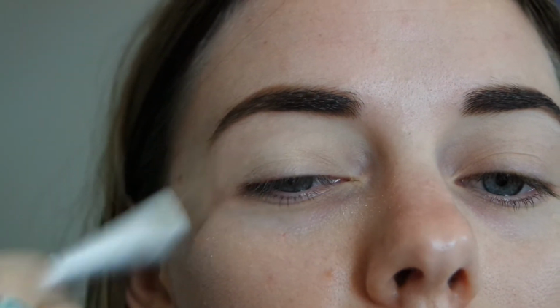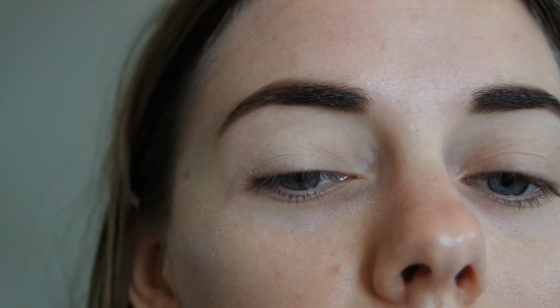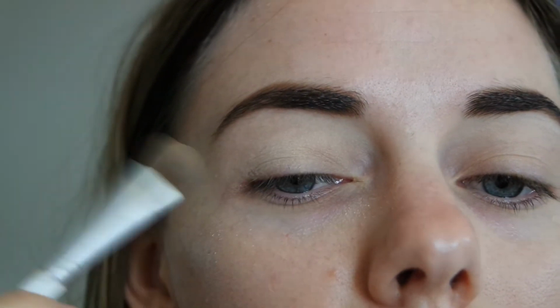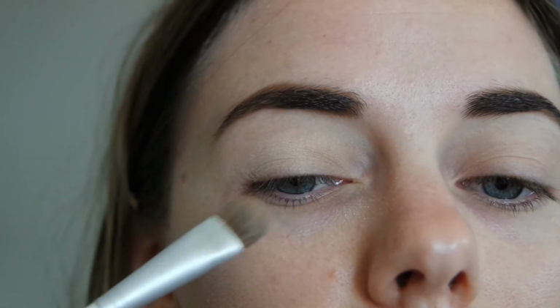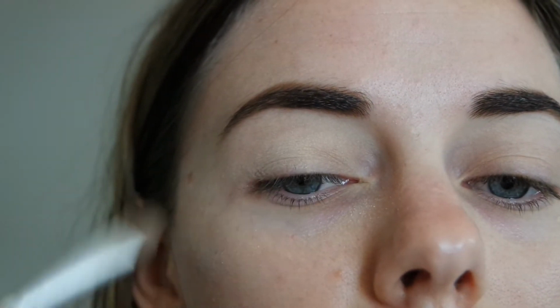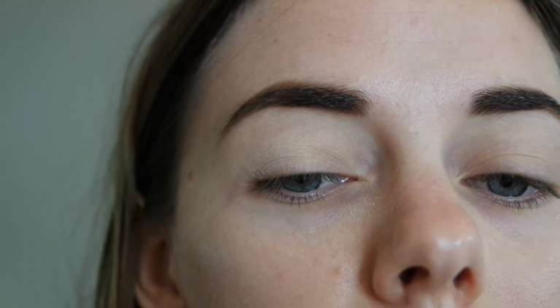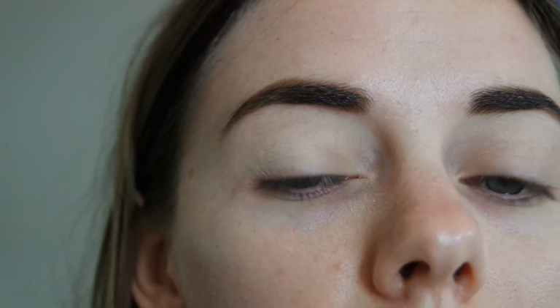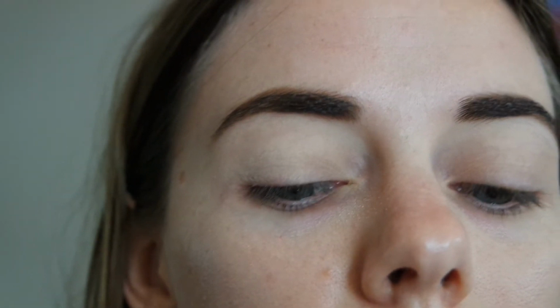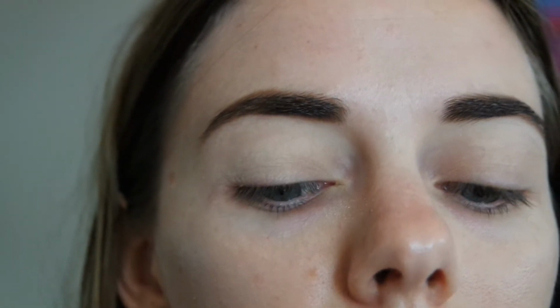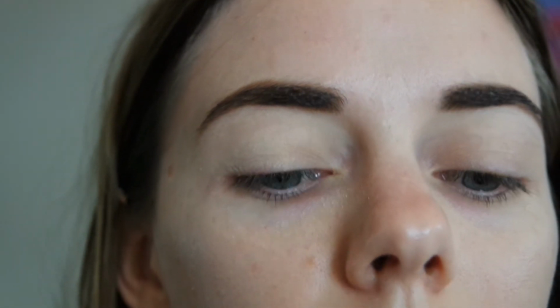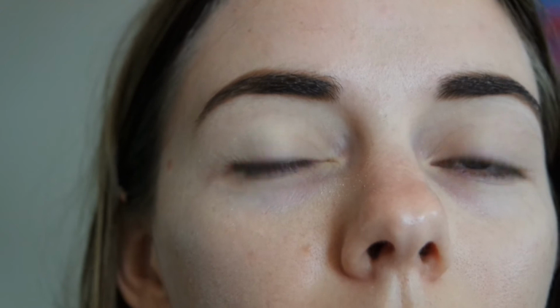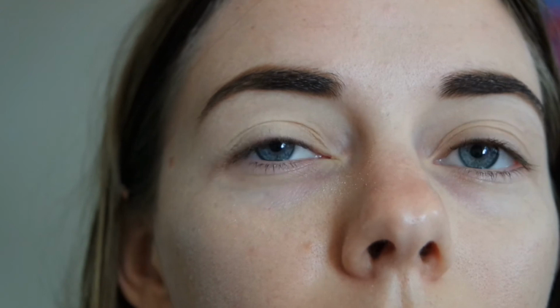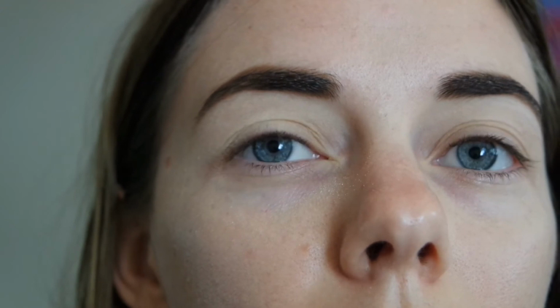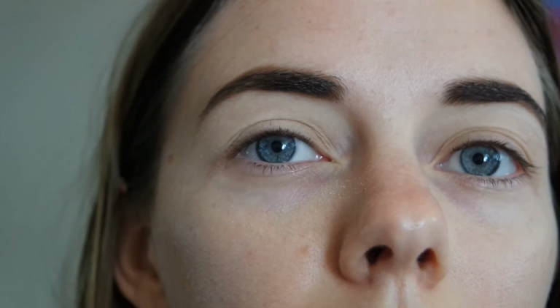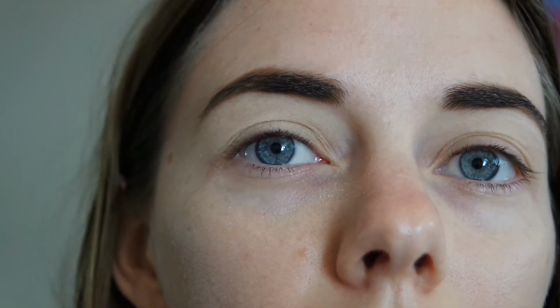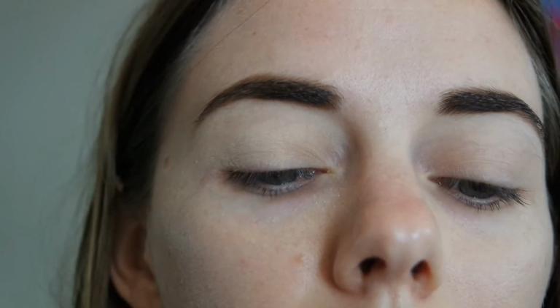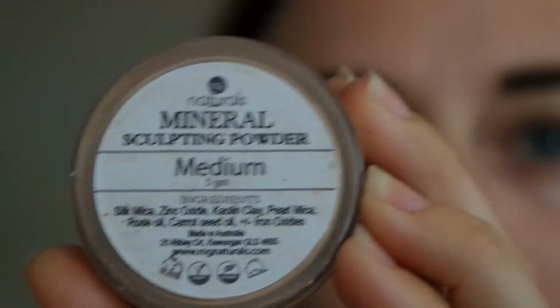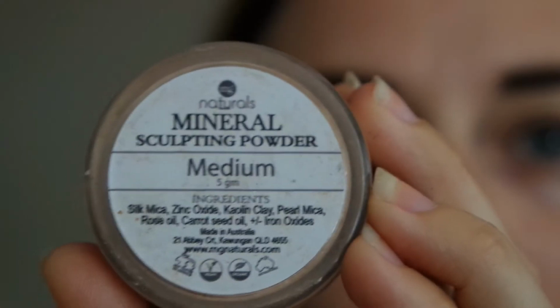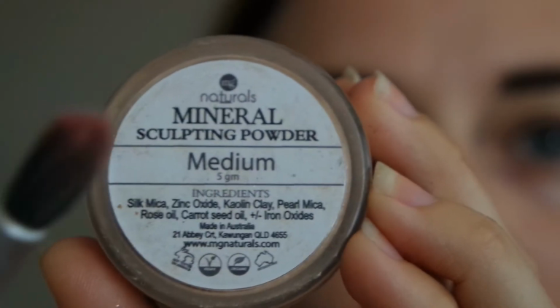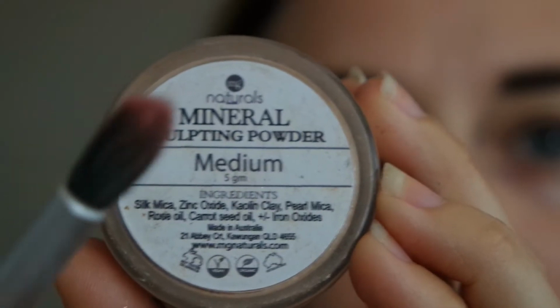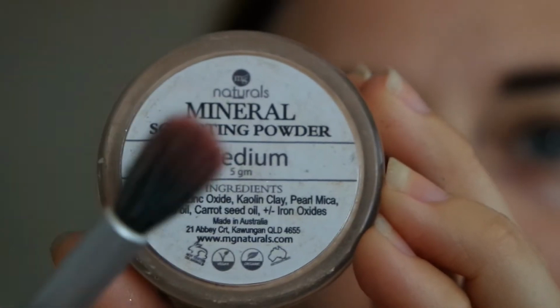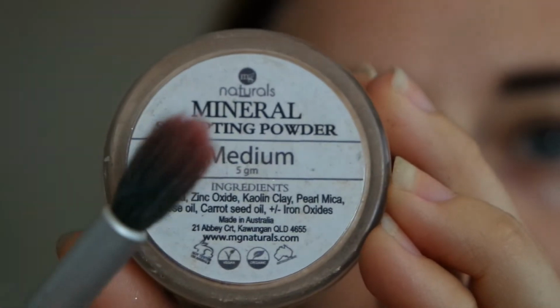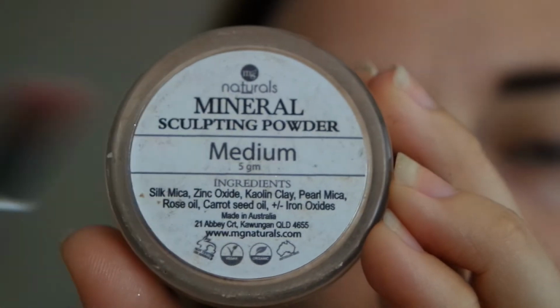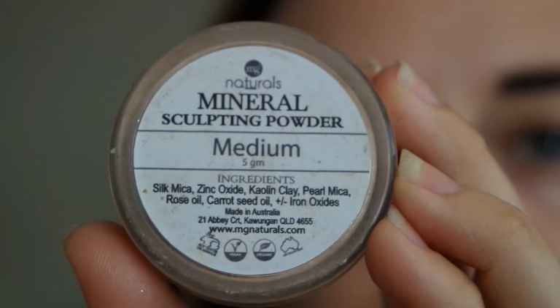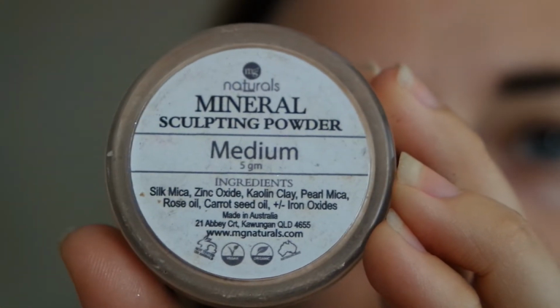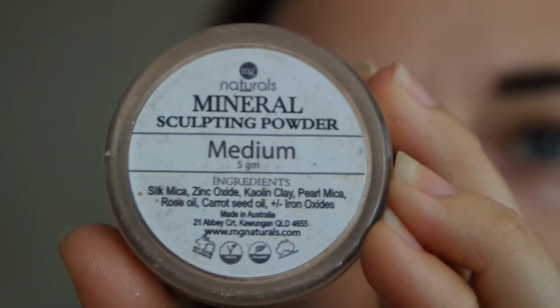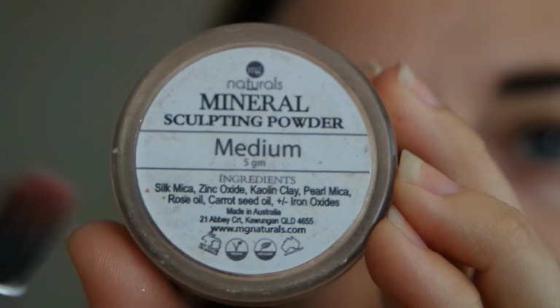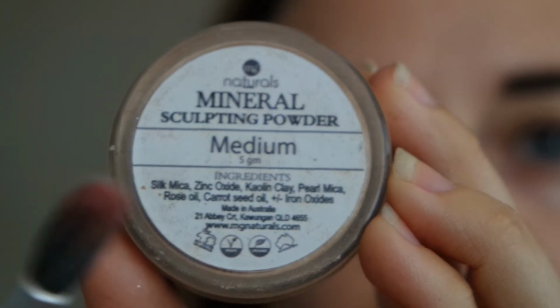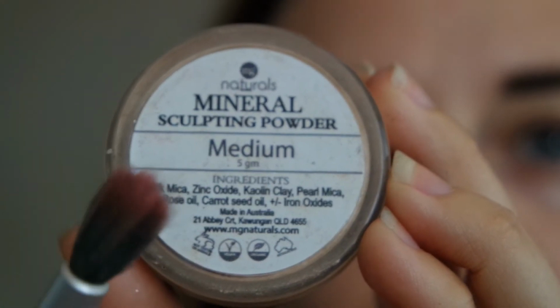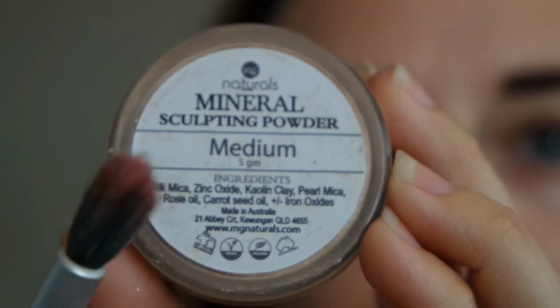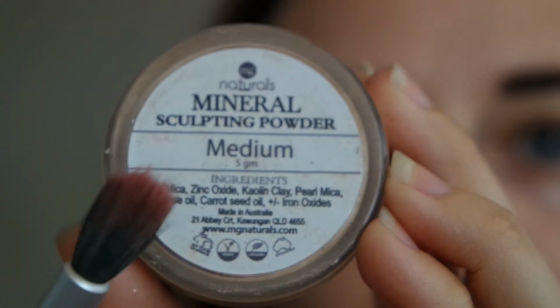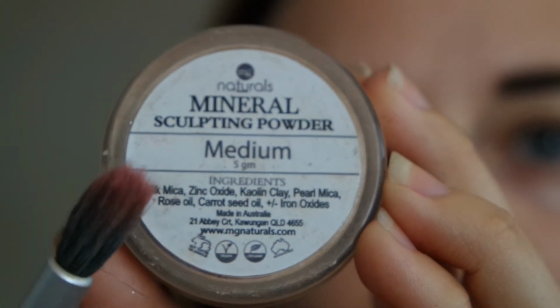Here's Creamy Naturals, the mineral foundation. I am using that to prime my eyelids, just to create a beautiful canvas.